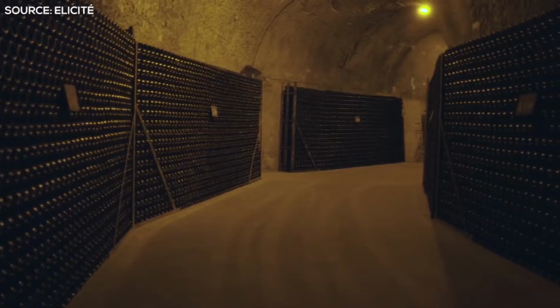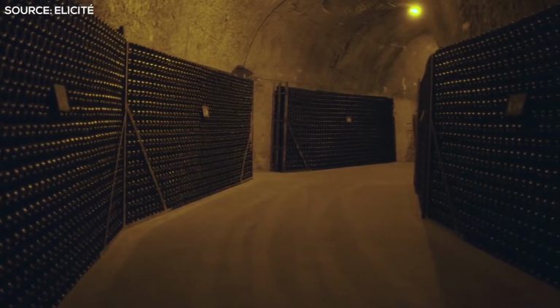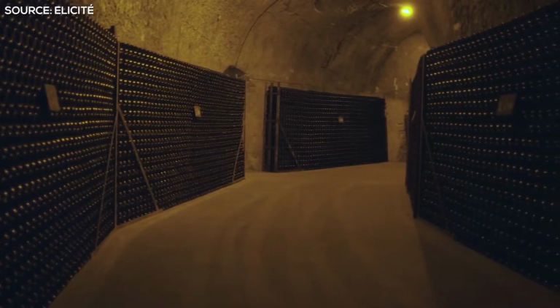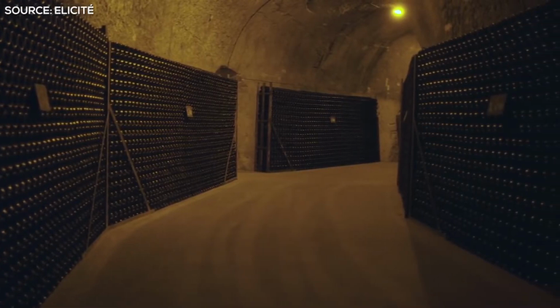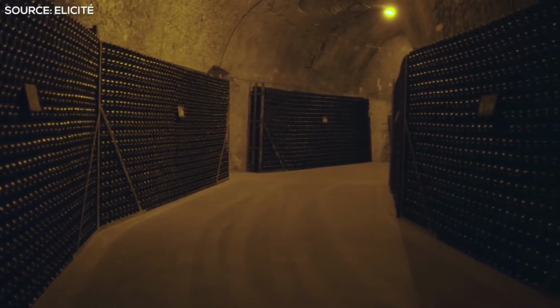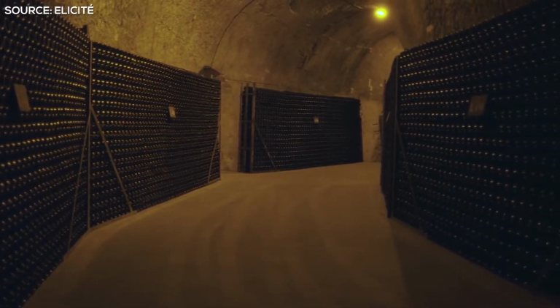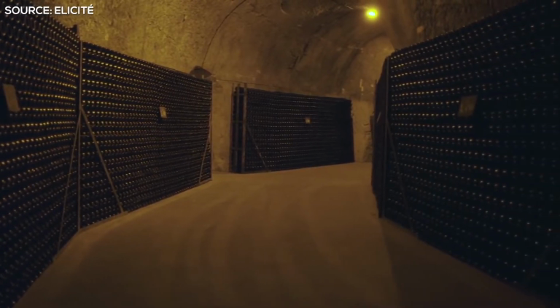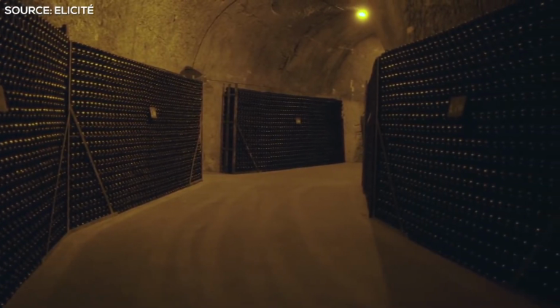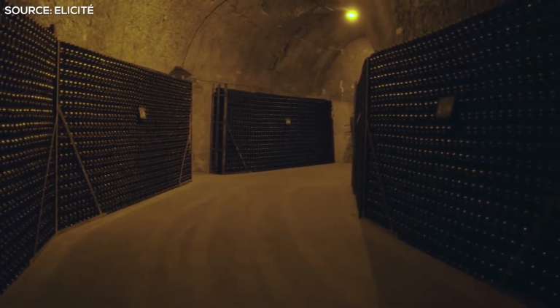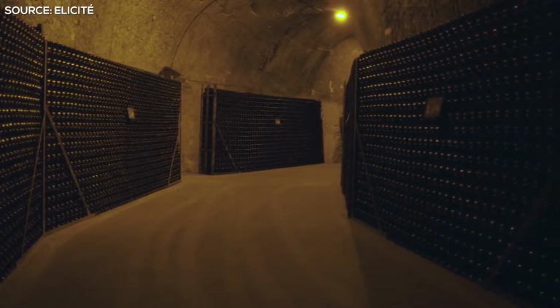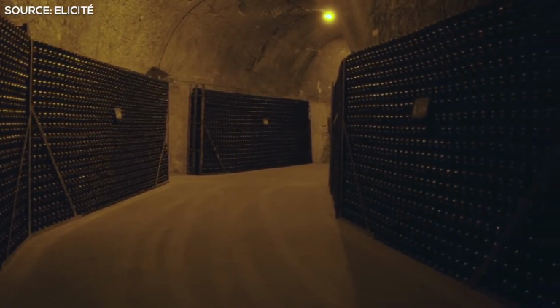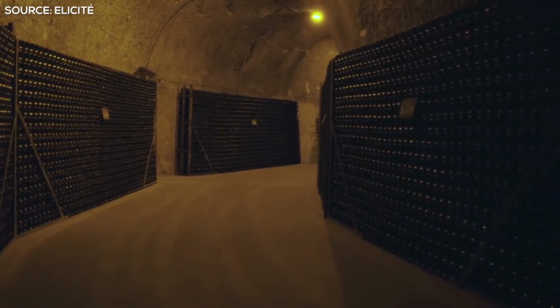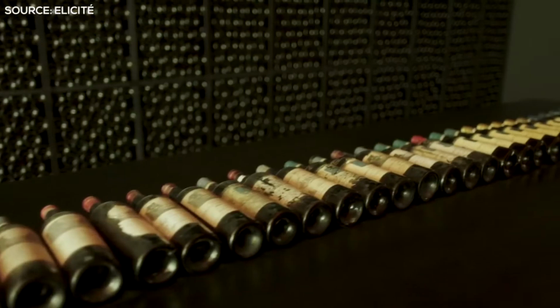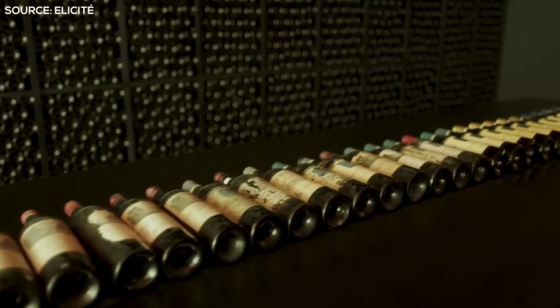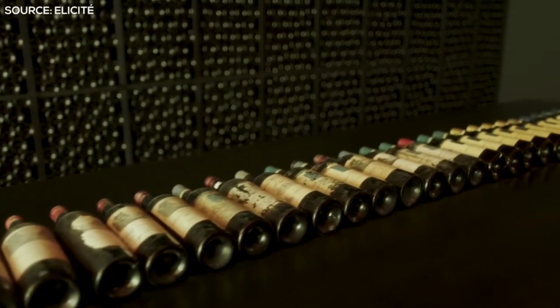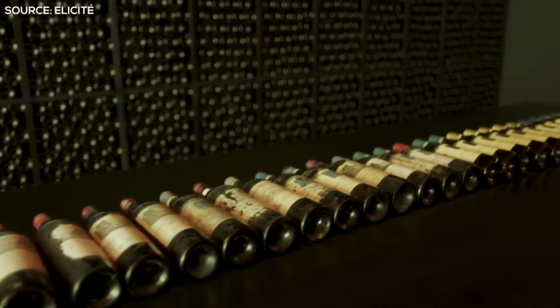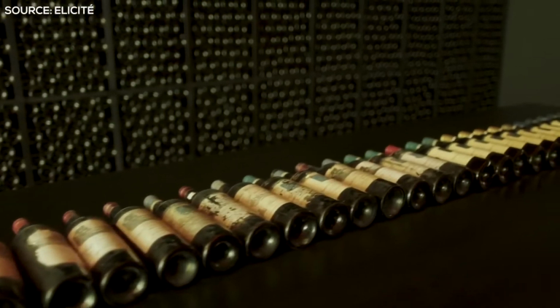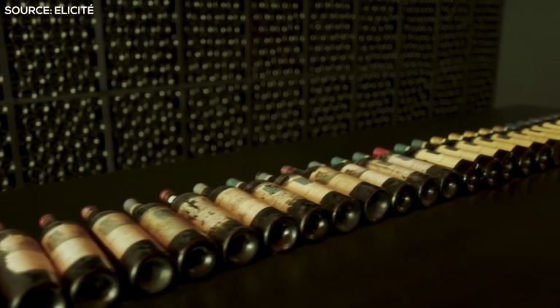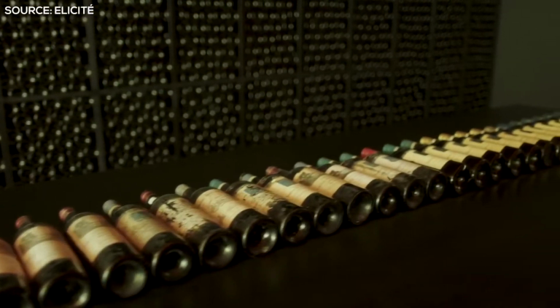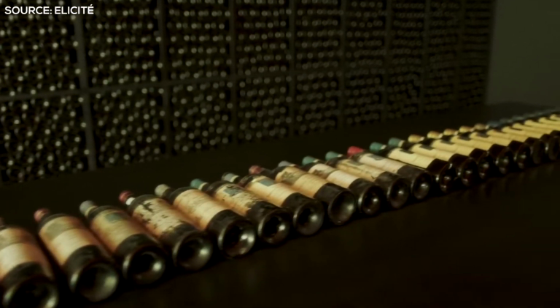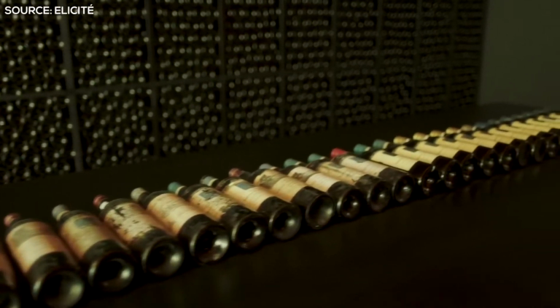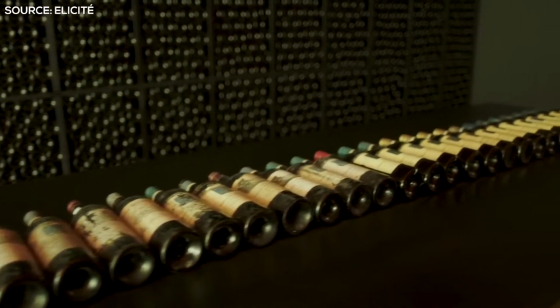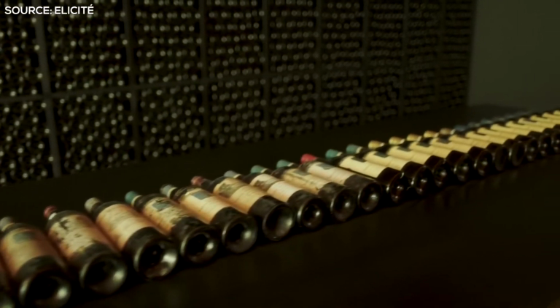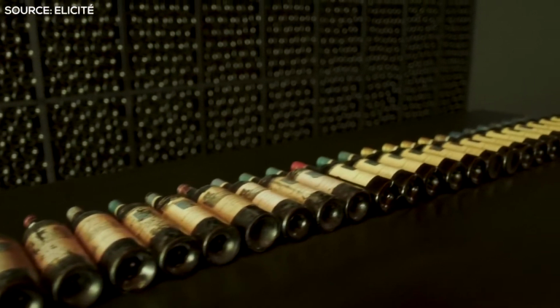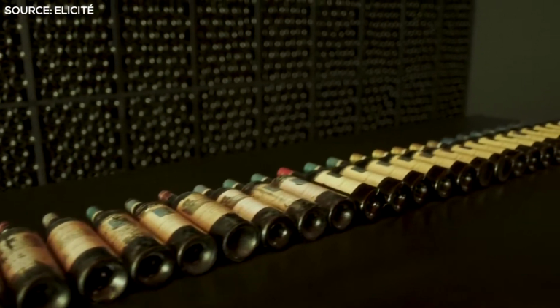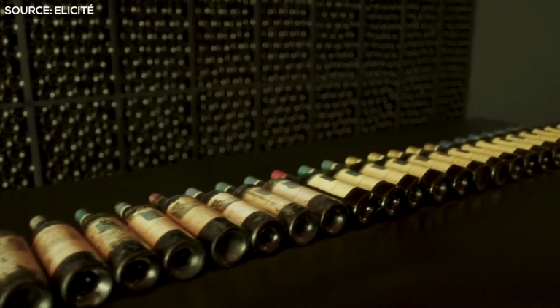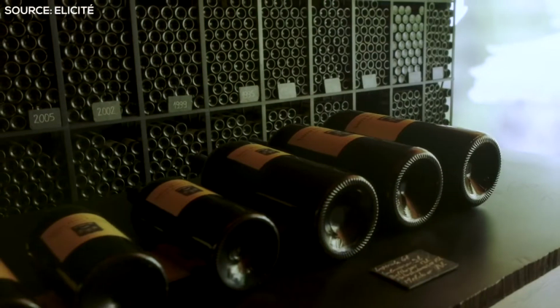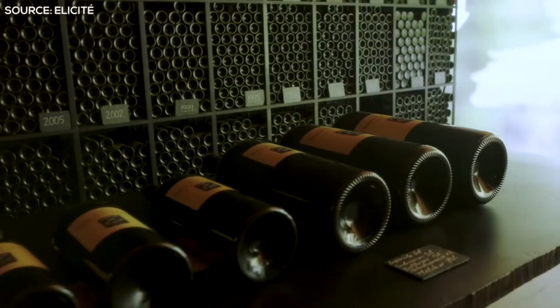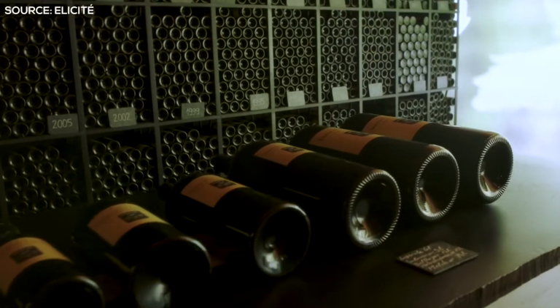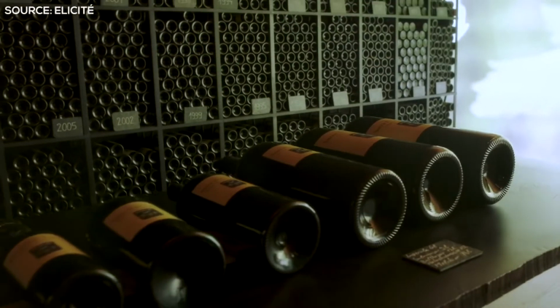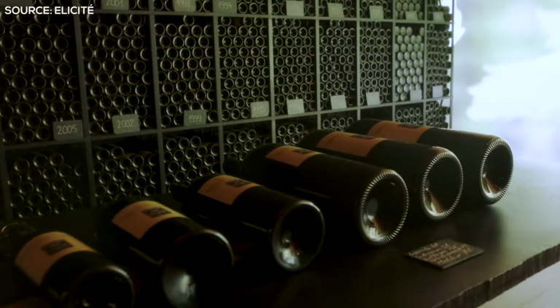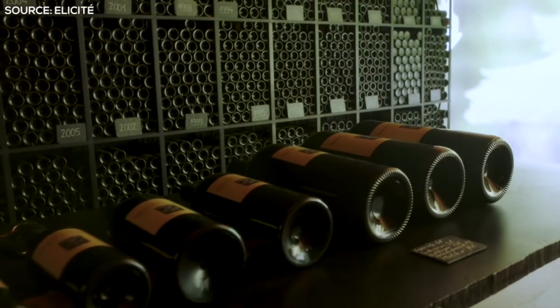I'm Jess from Expert Wine Storage, and here is your ultimate wine storage guide.